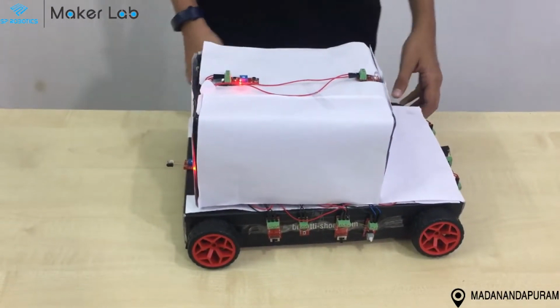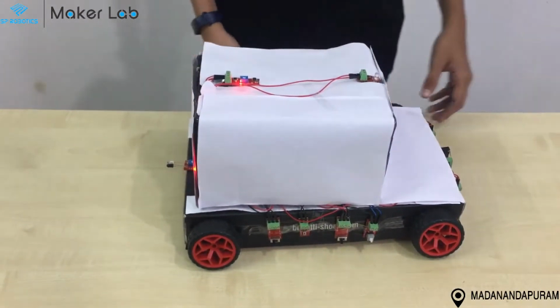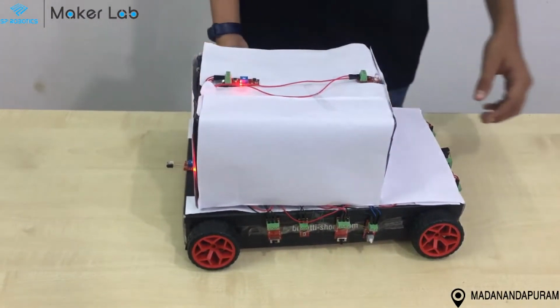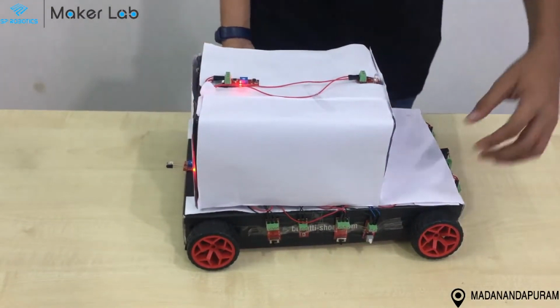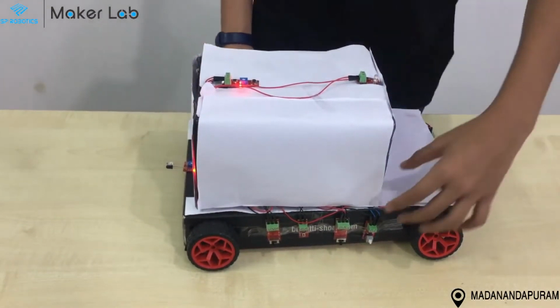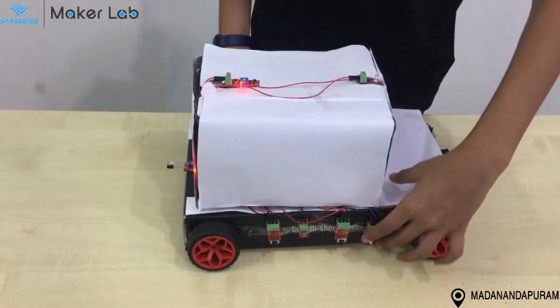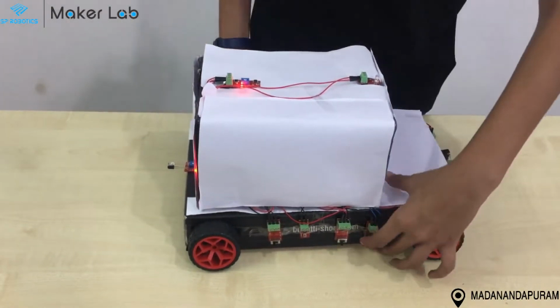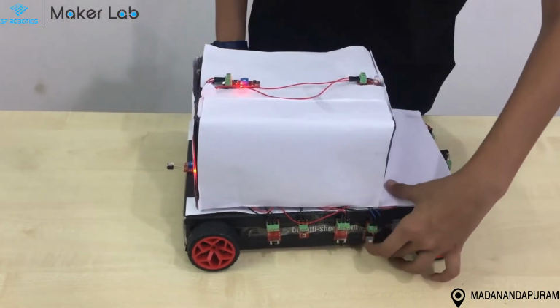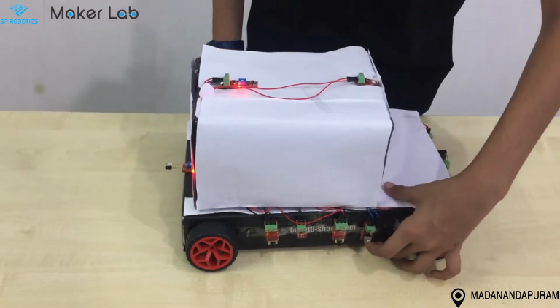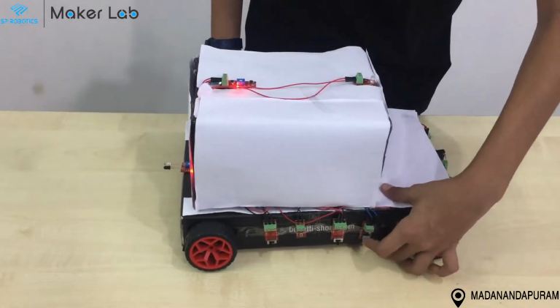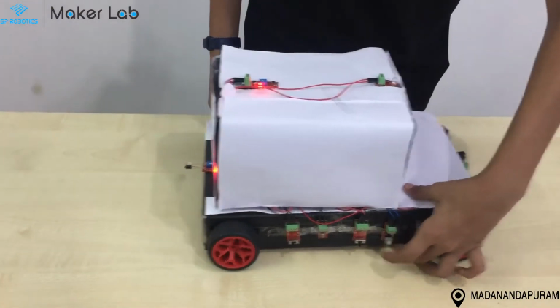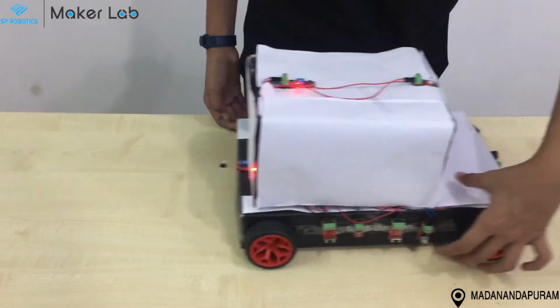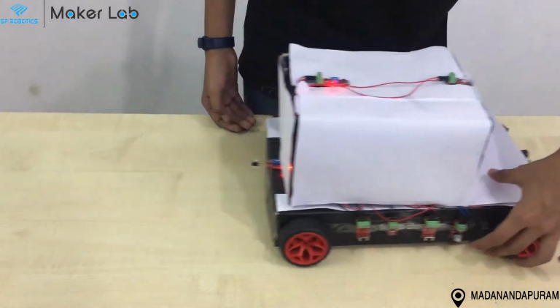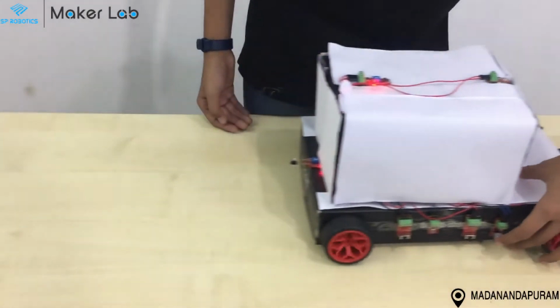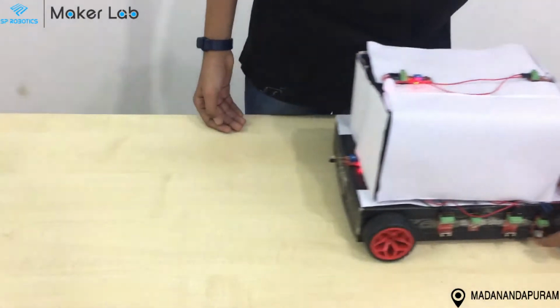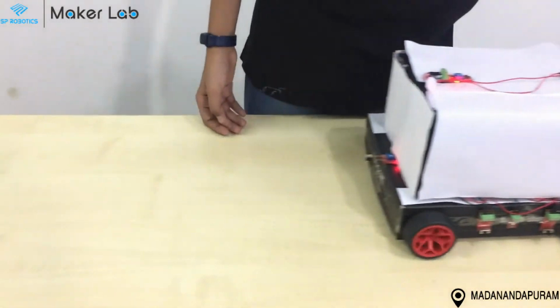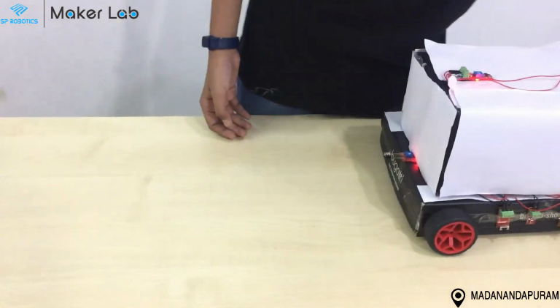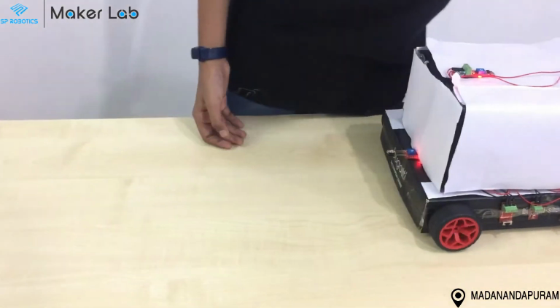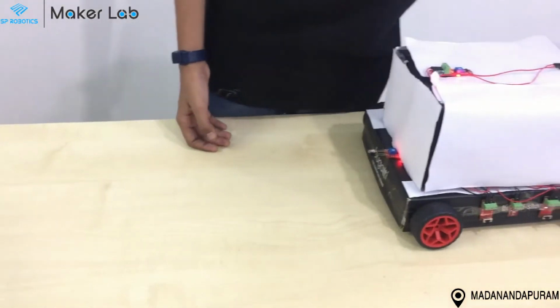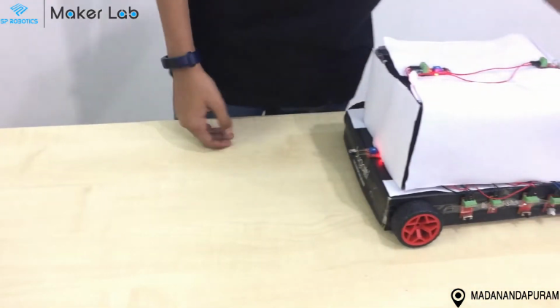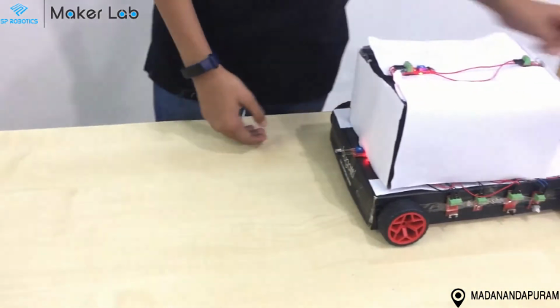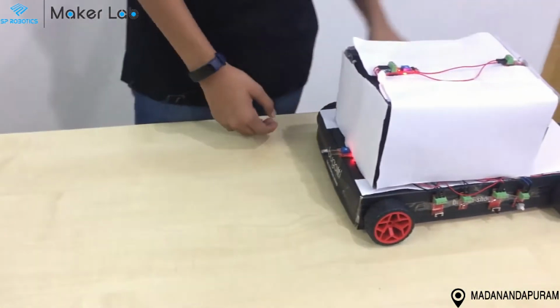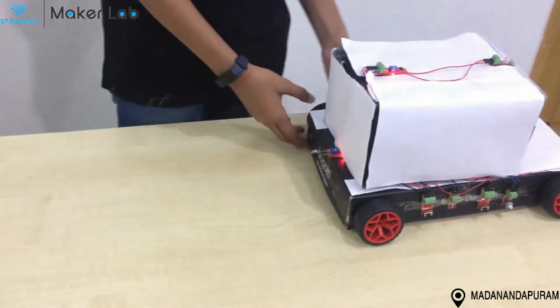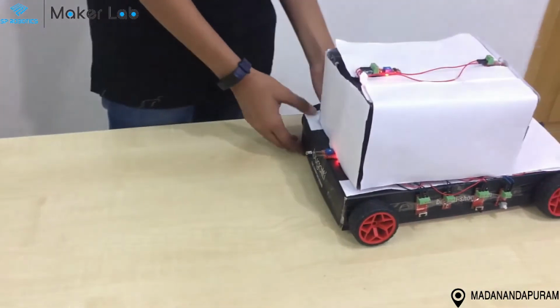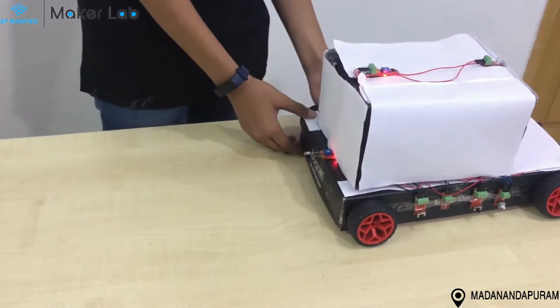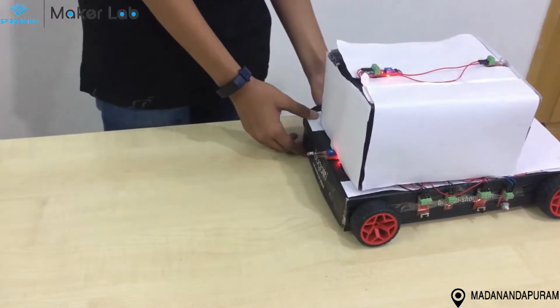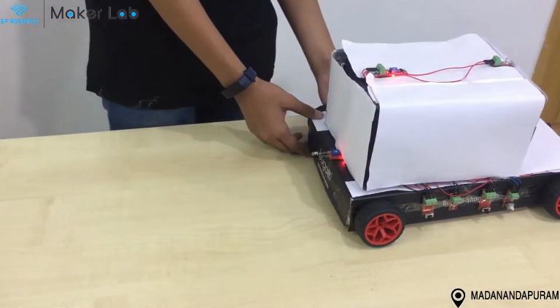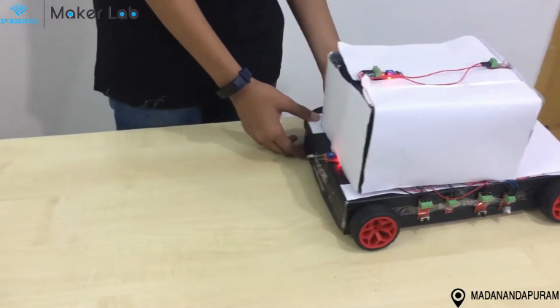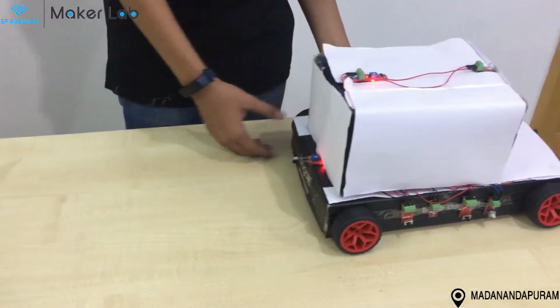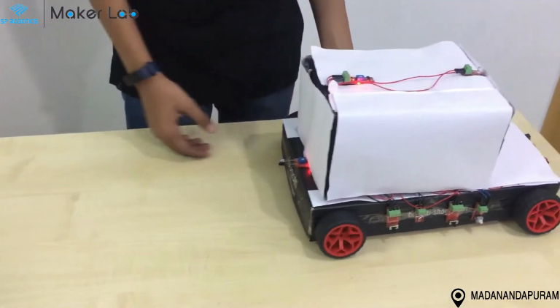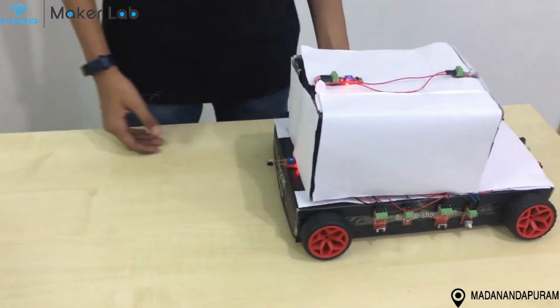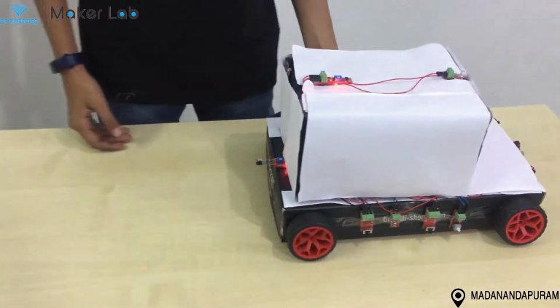I have one push button switch making it go forward and one push button switch making it go in reverse.